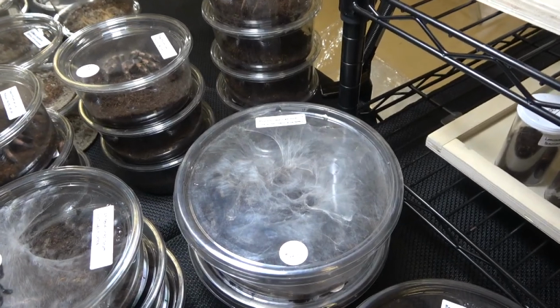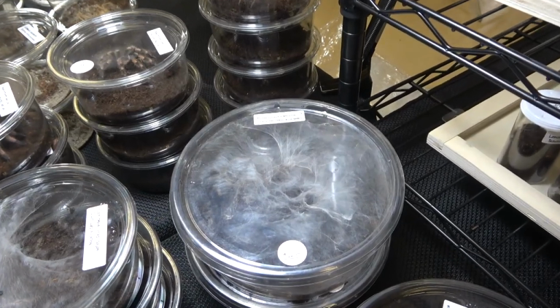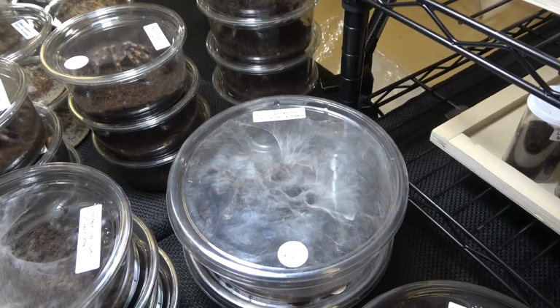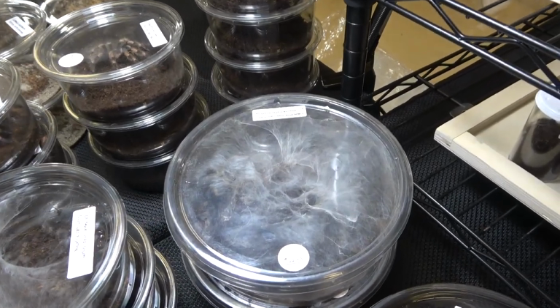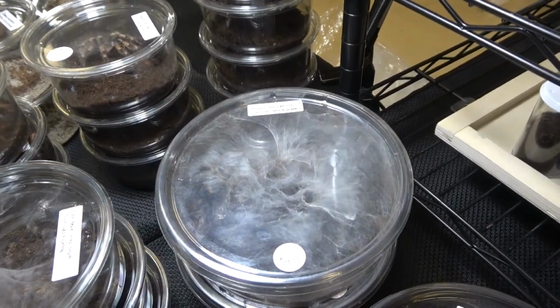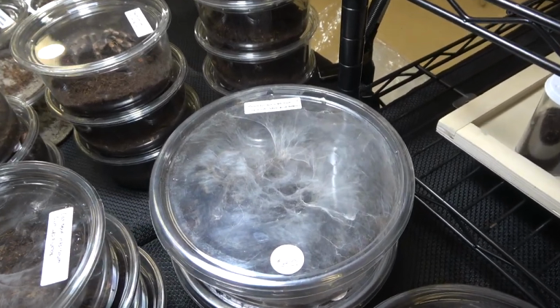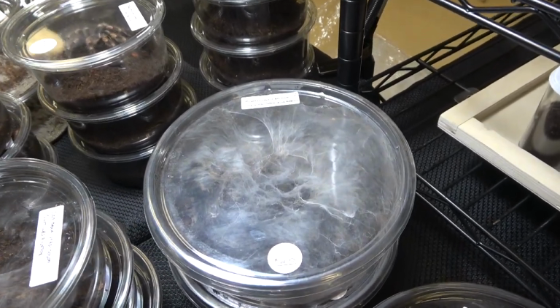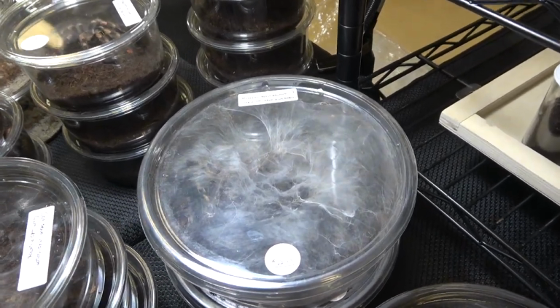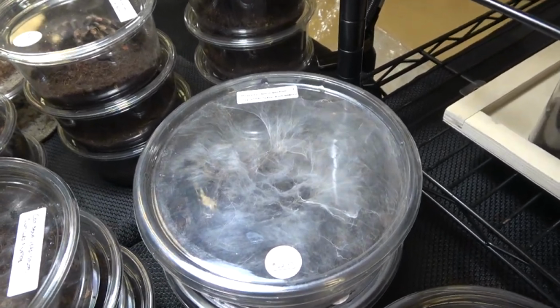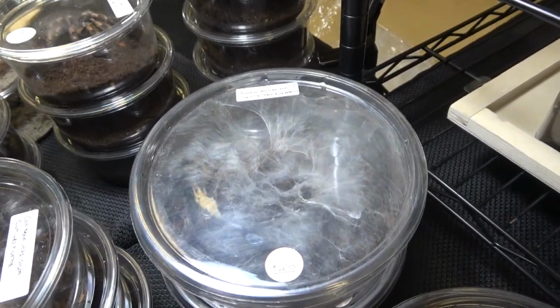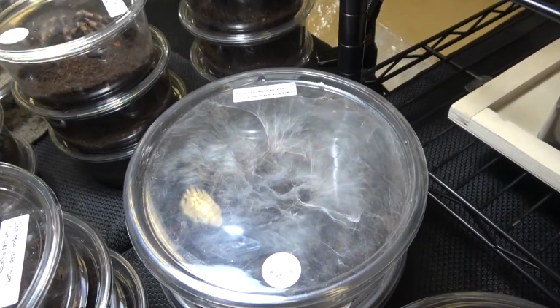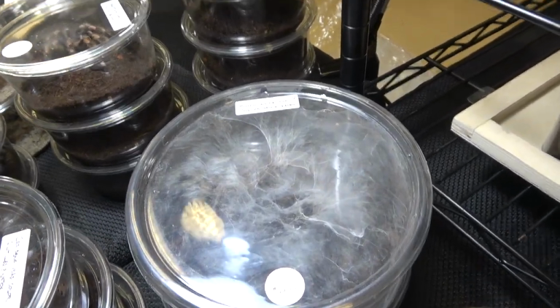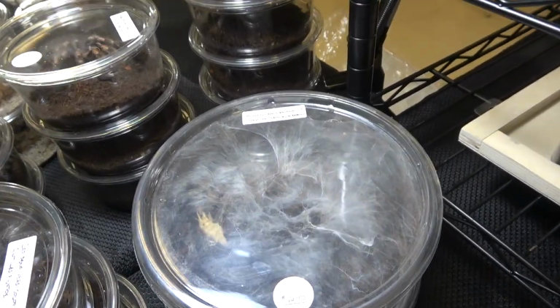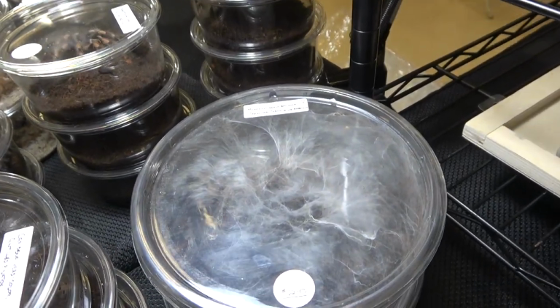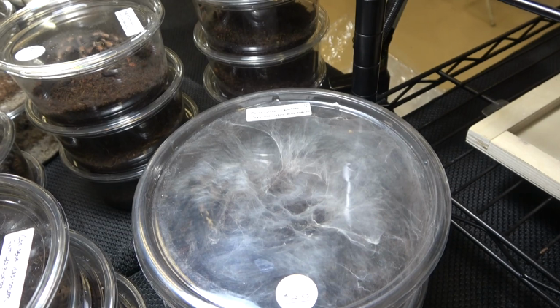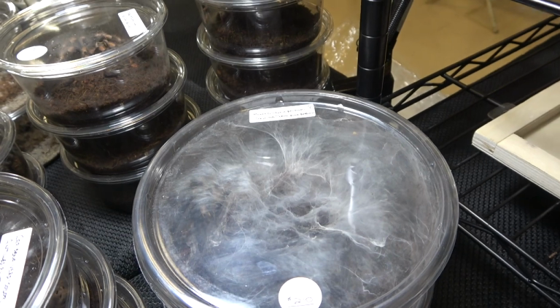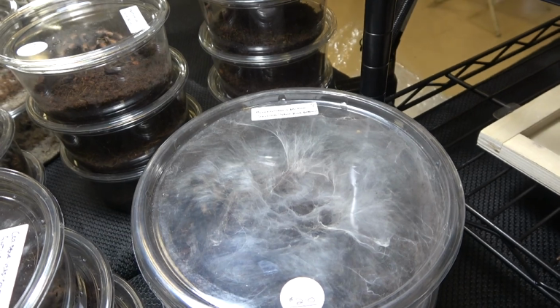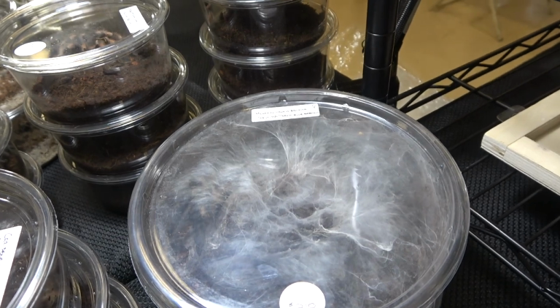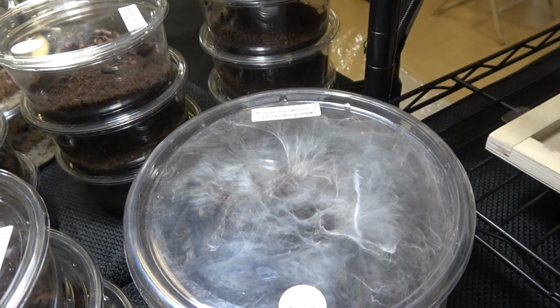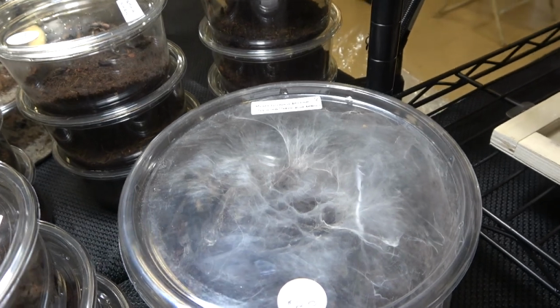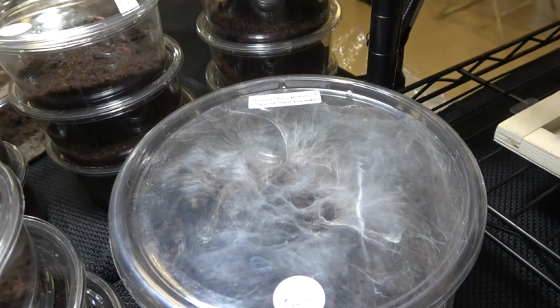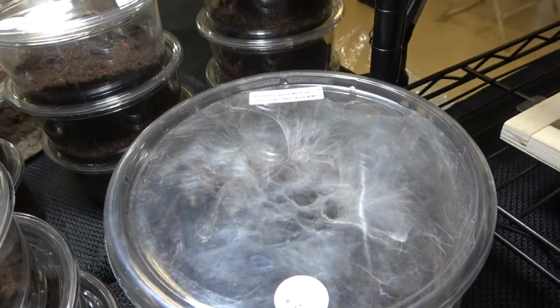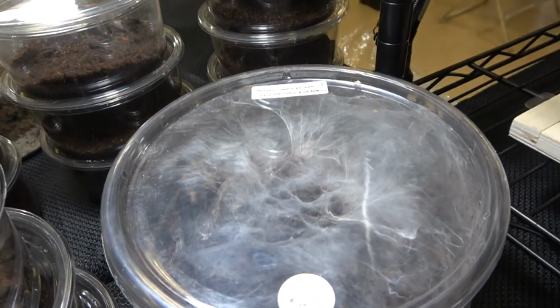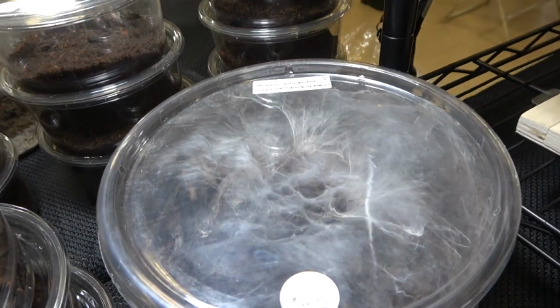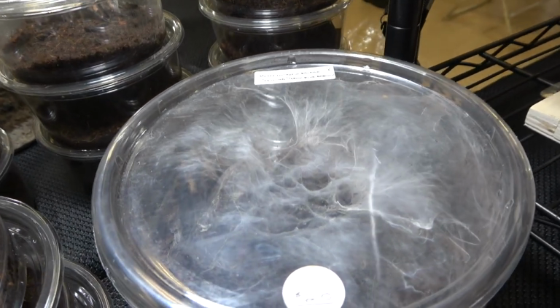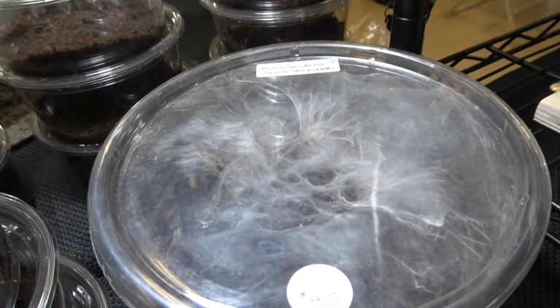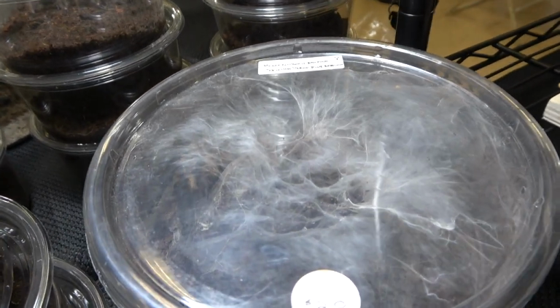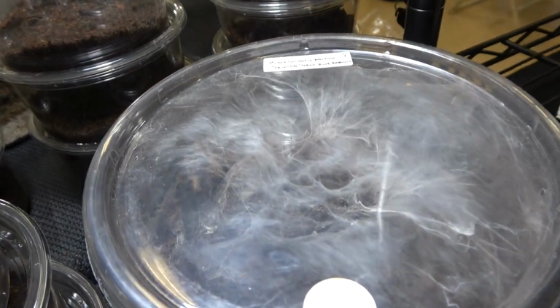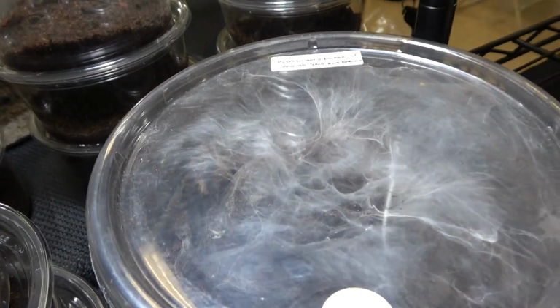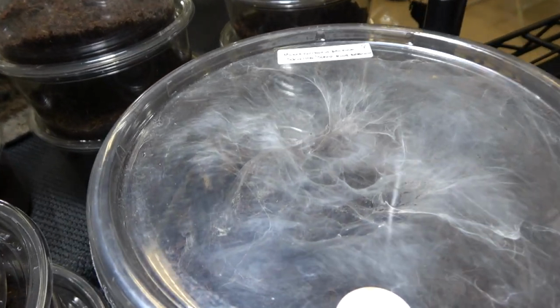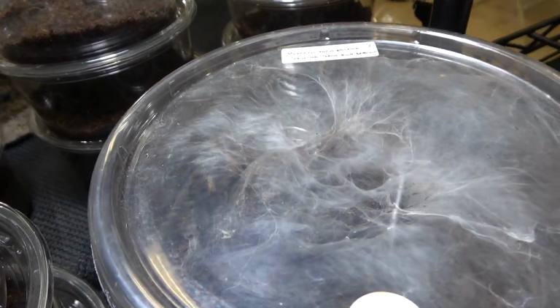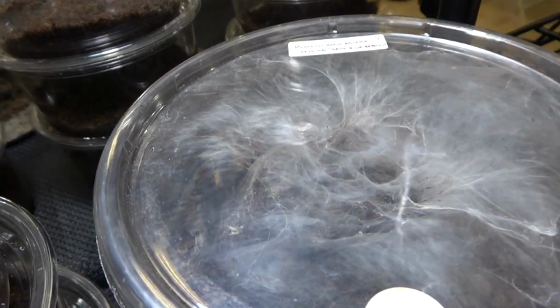Many people keep tarantulas not just because of their awesome colors but also because of their webs, and this one made a funnel web.